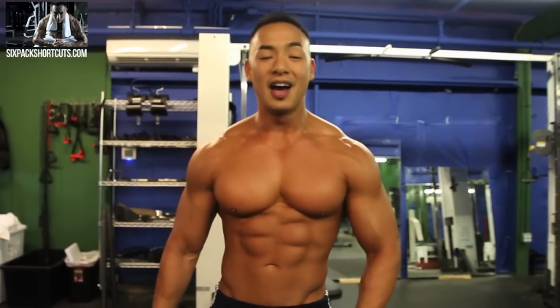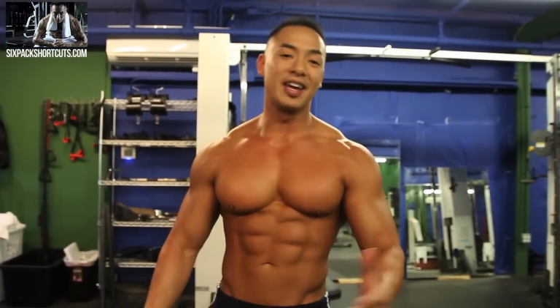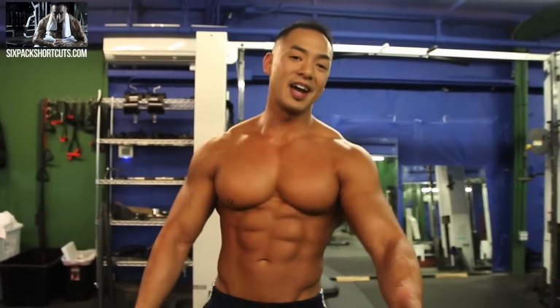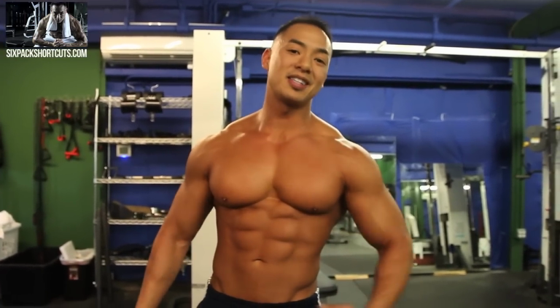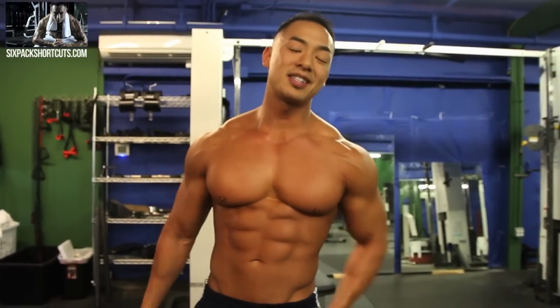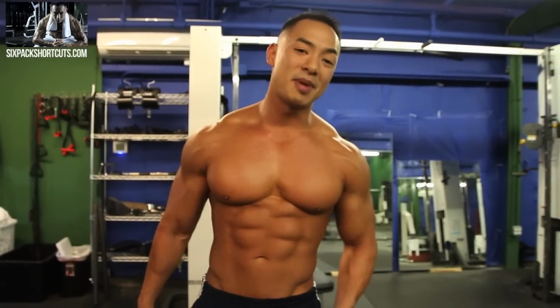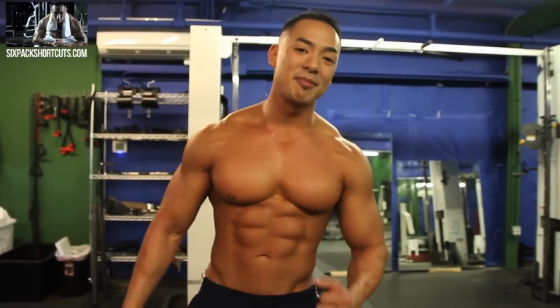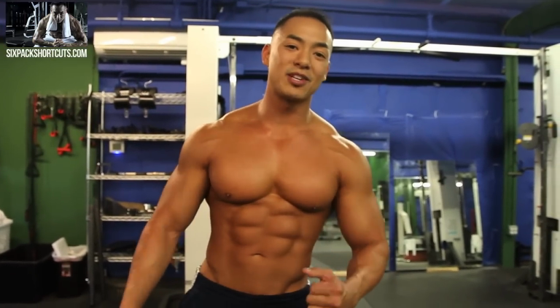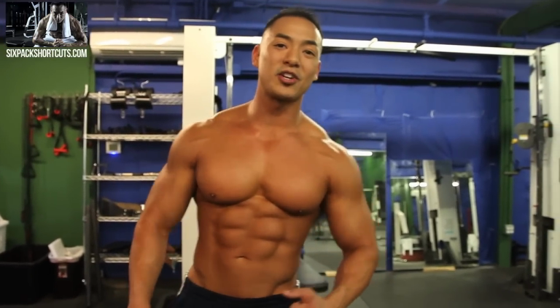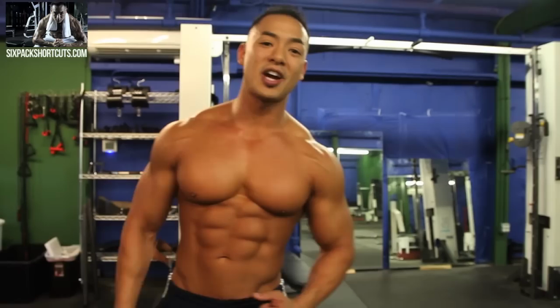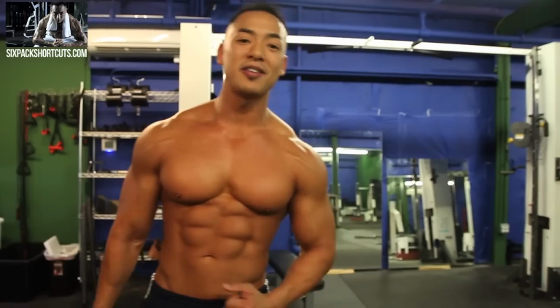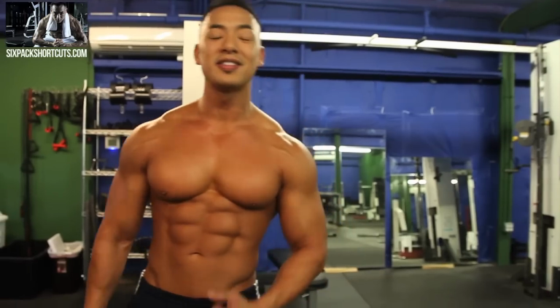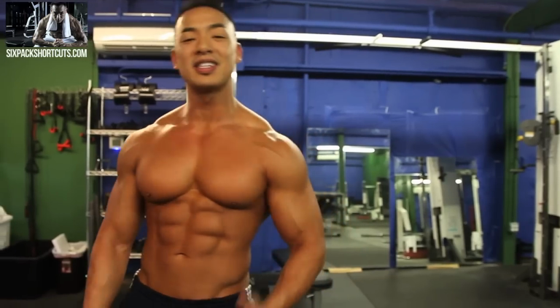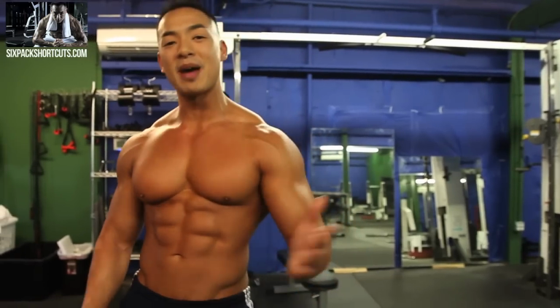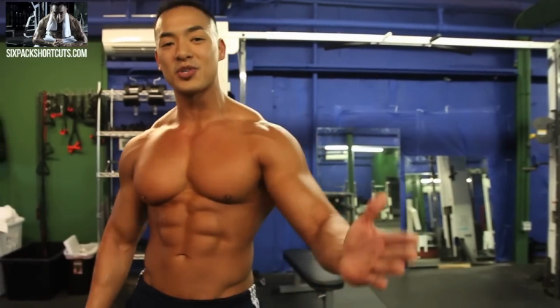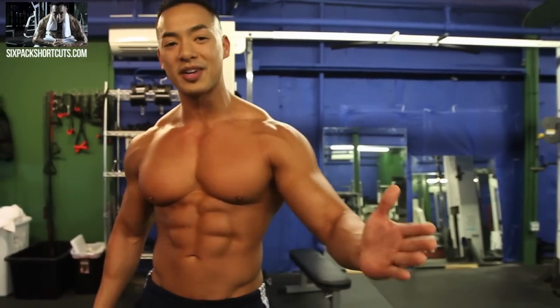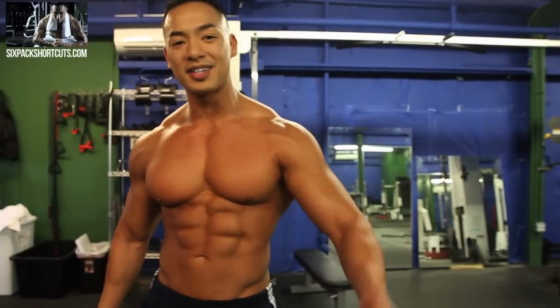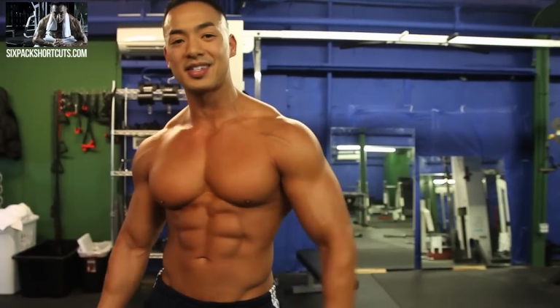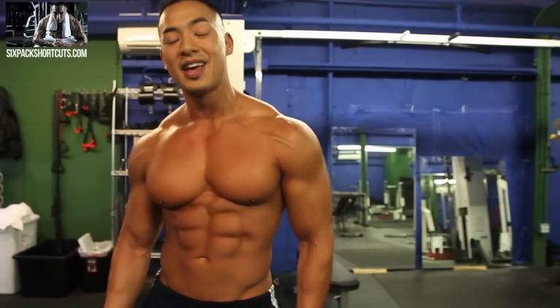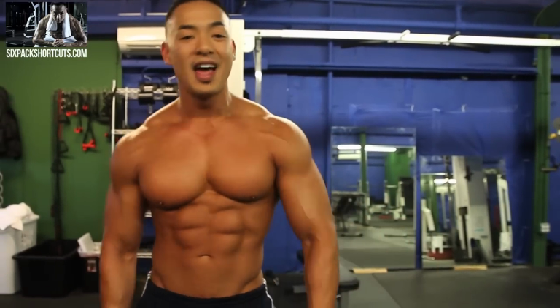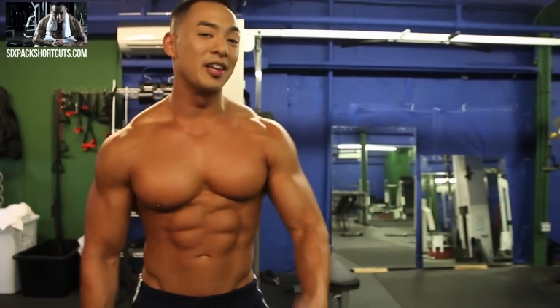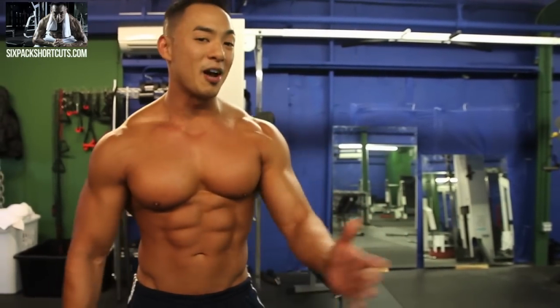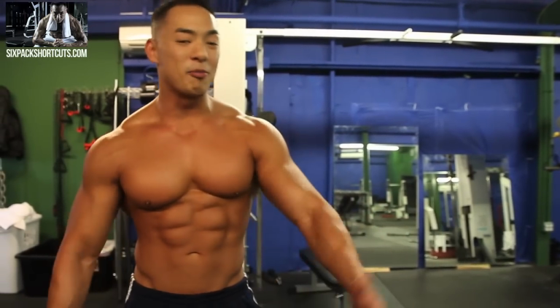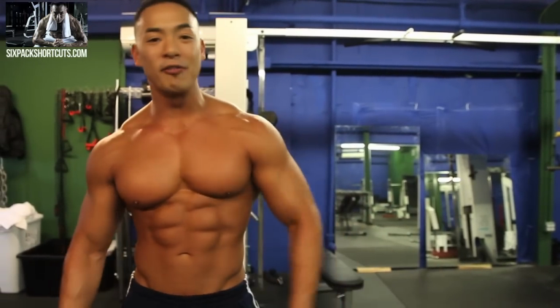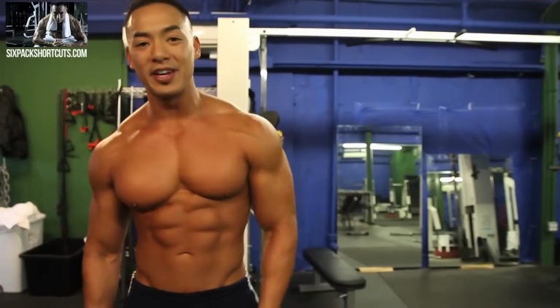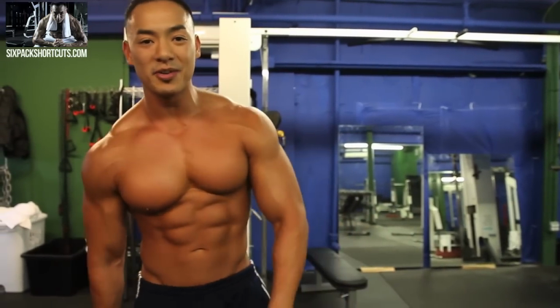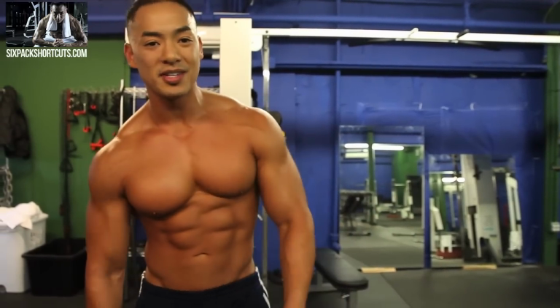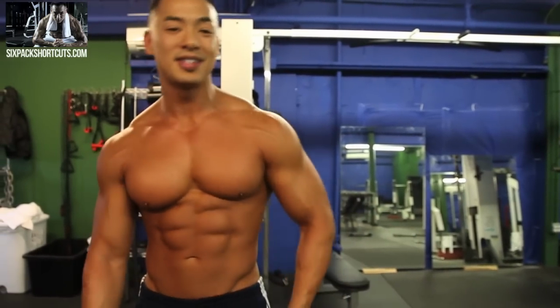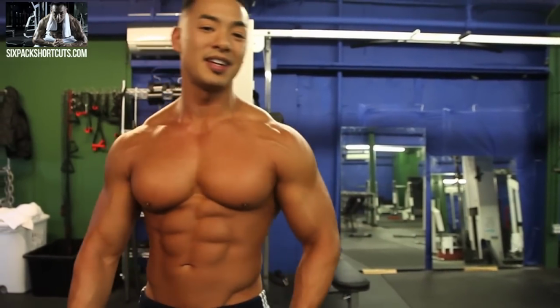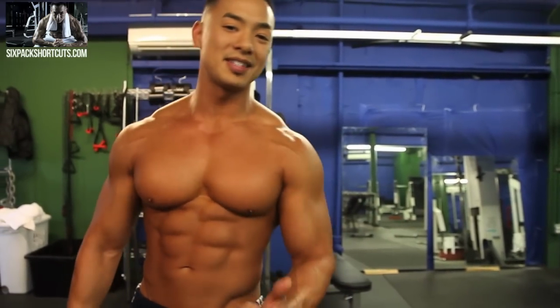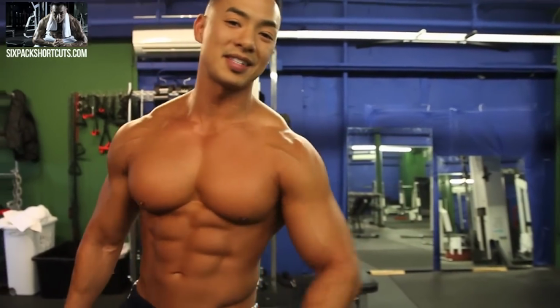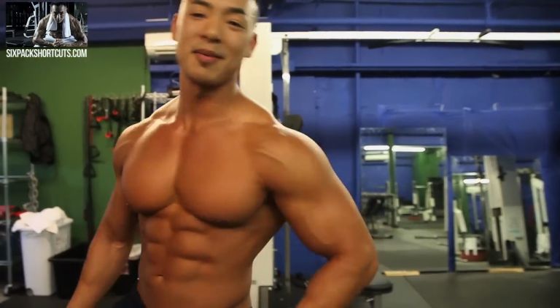Again guys, my name is Clark Shao, Six Pack Shortcuts. Look out for more videos. See you guys next time.